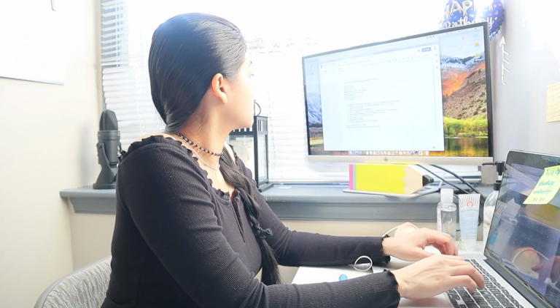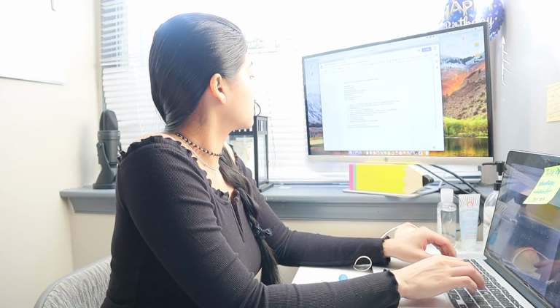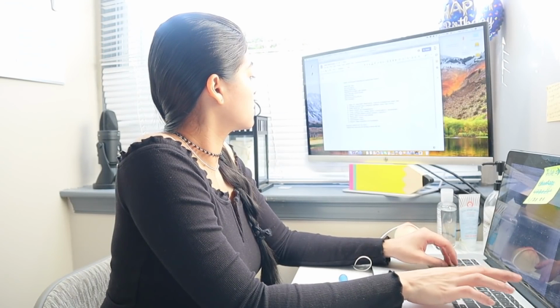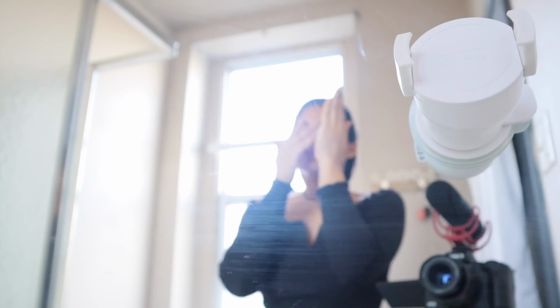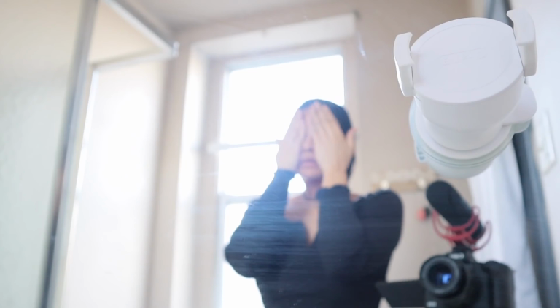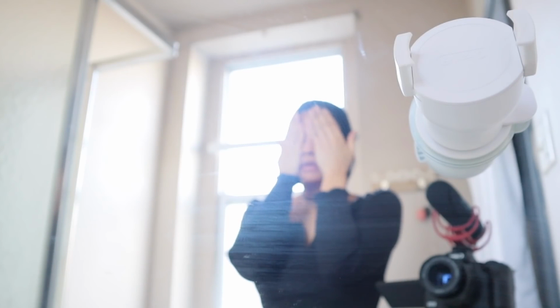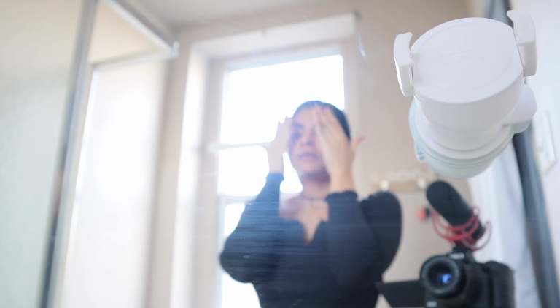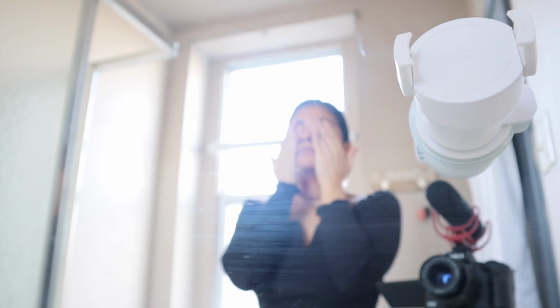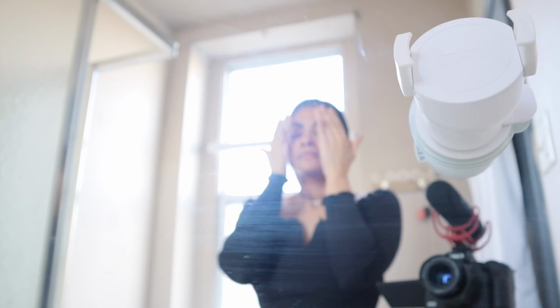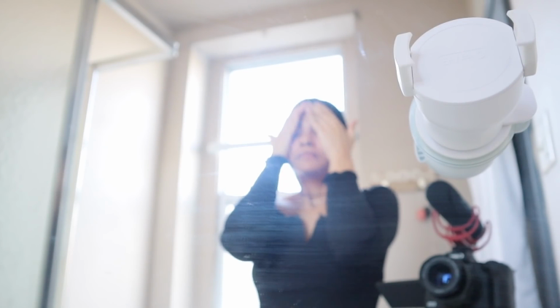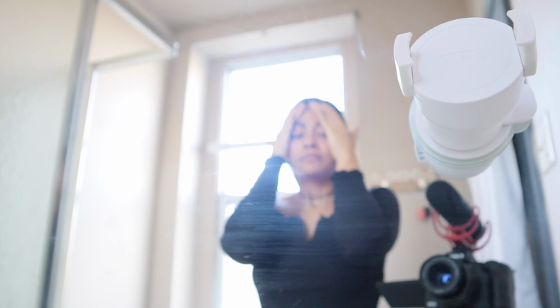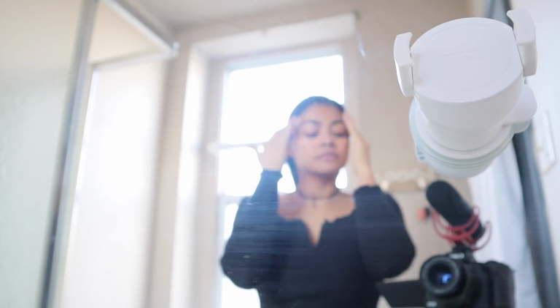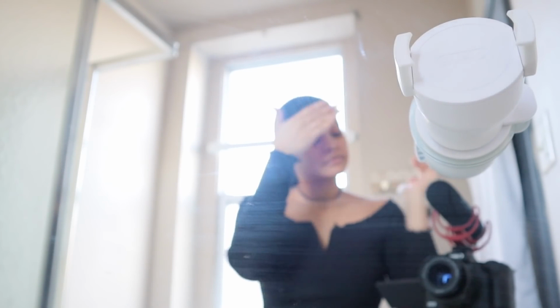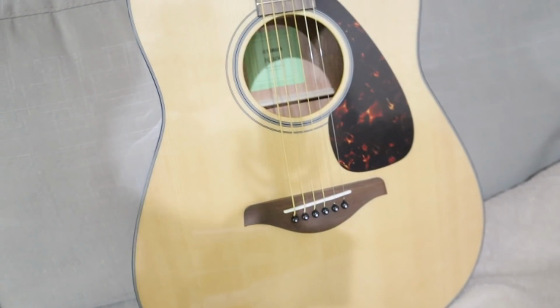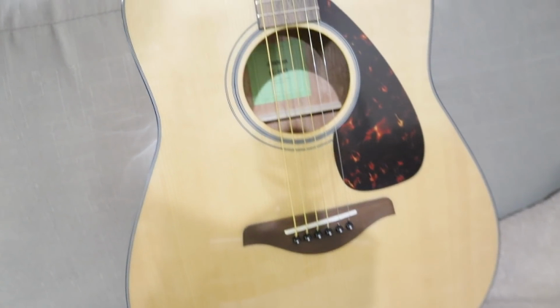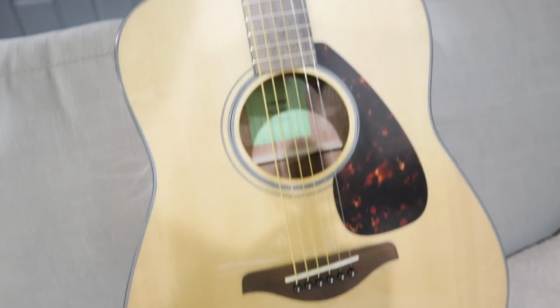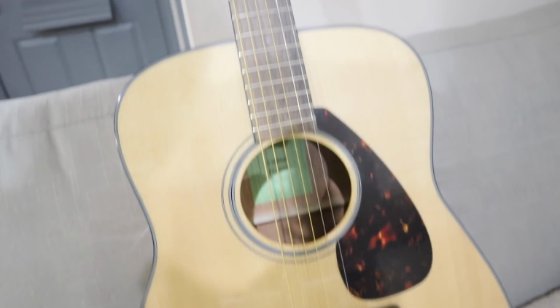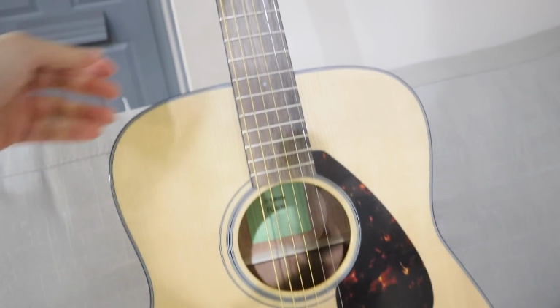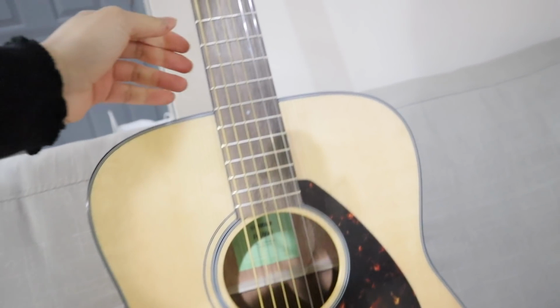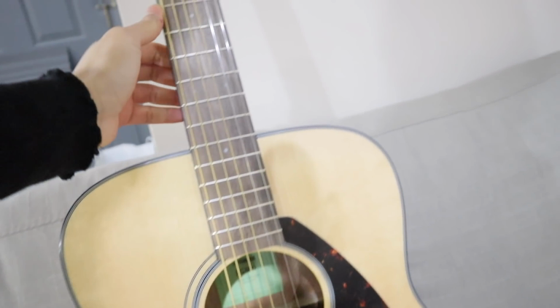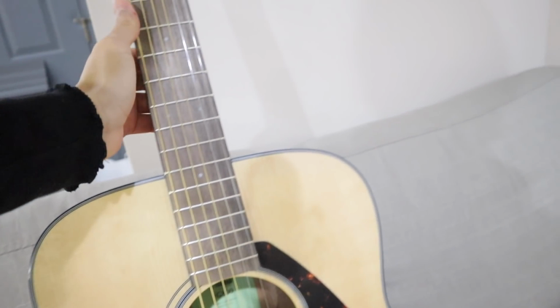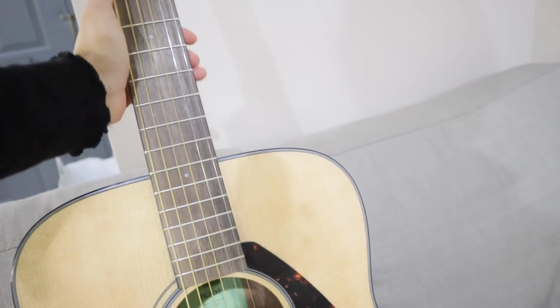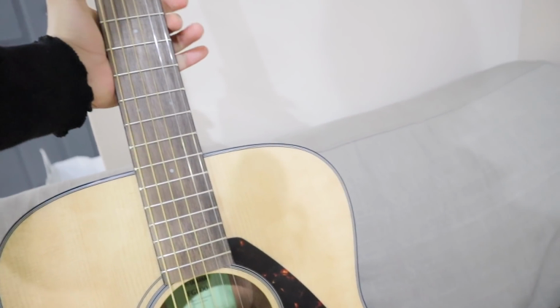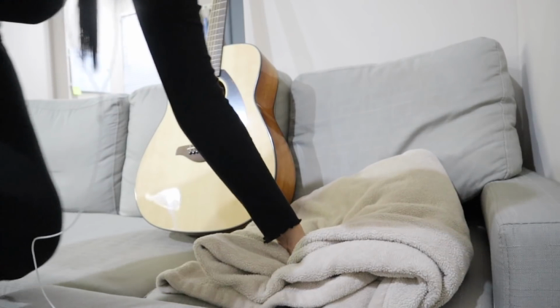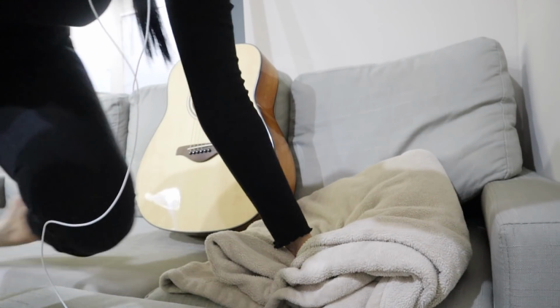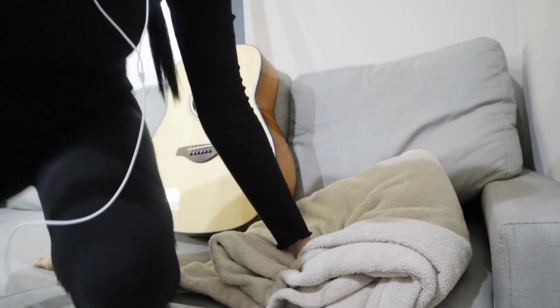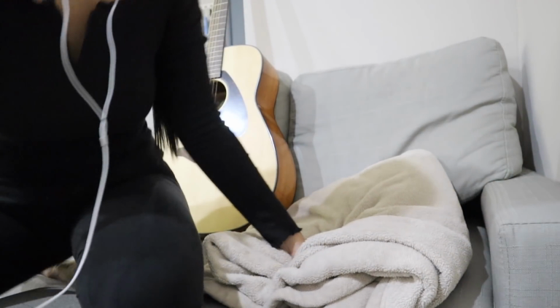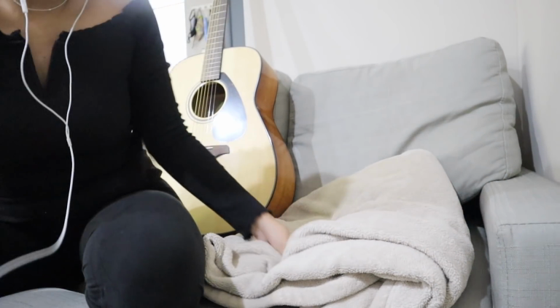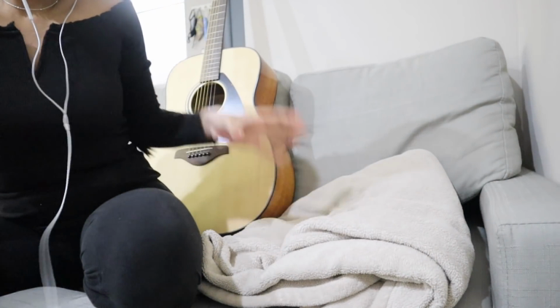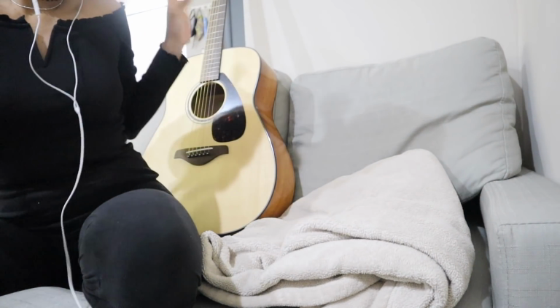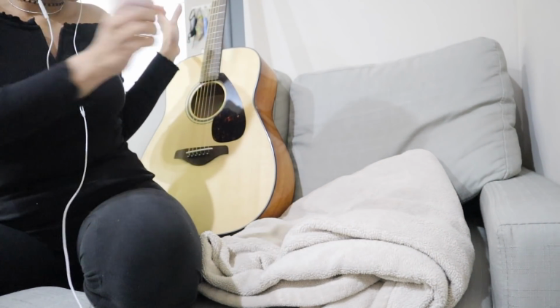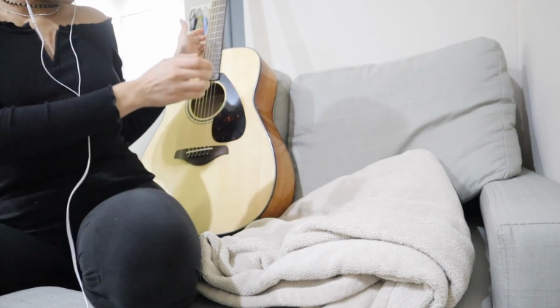After I answer some emails — oh yeah, I shower too — I practice some guitar for a few hours until my fingers allow some sounds to flow.